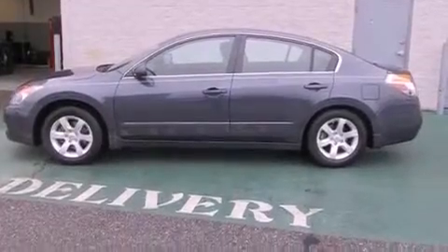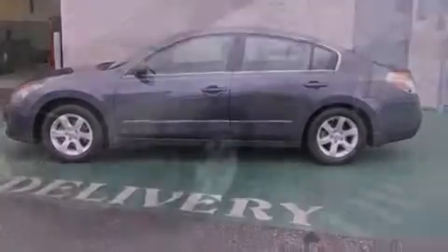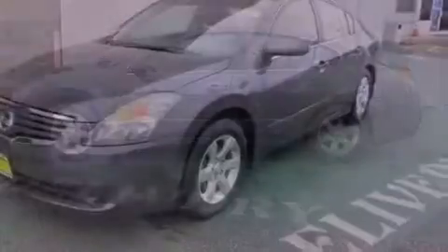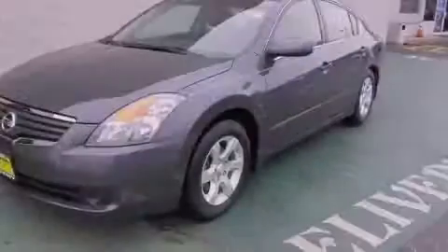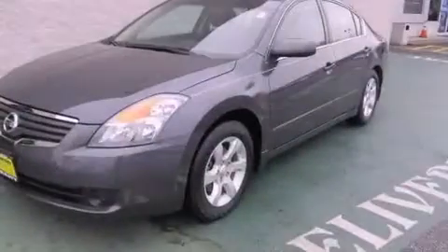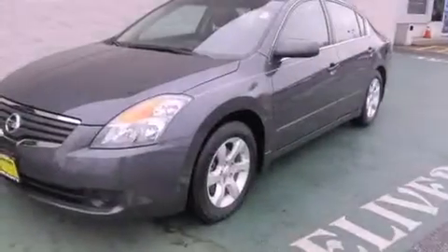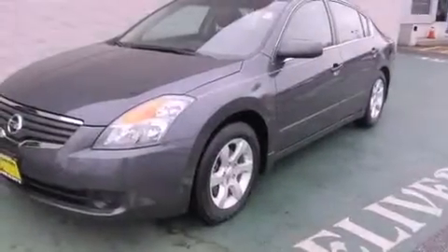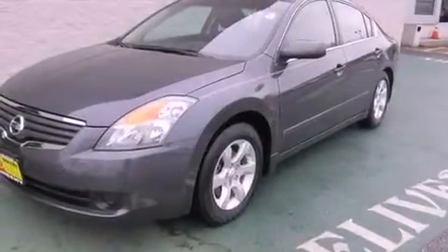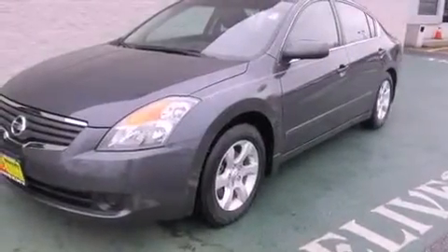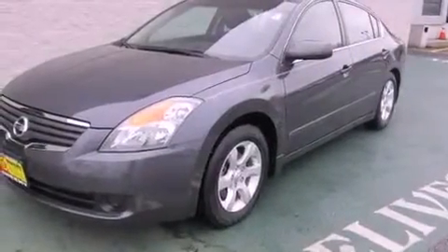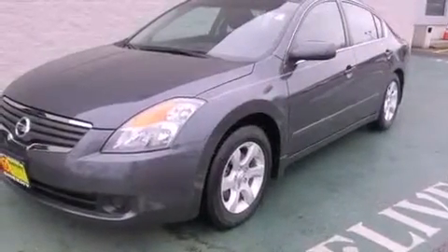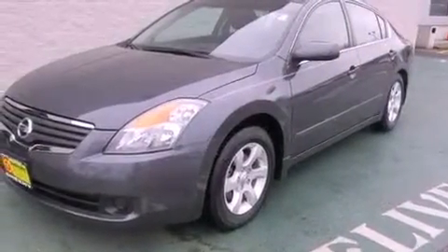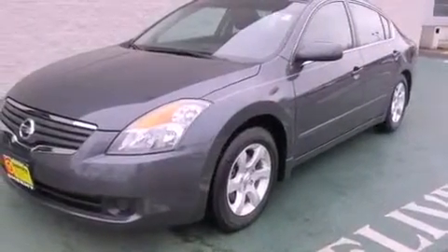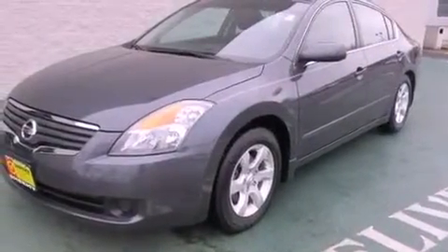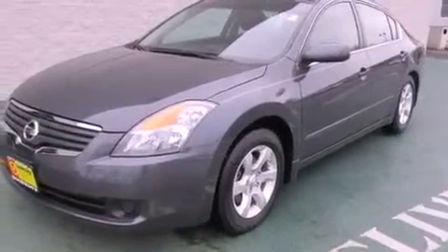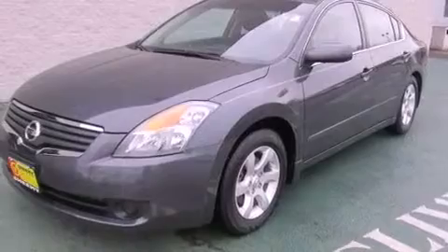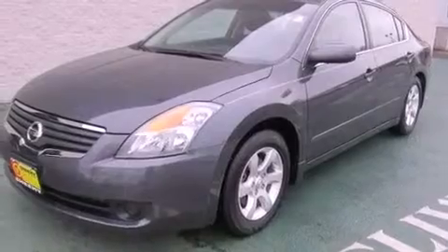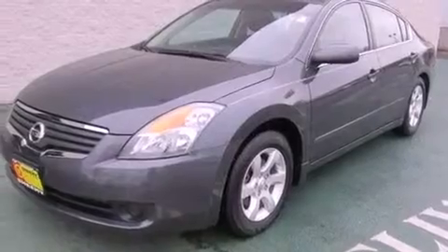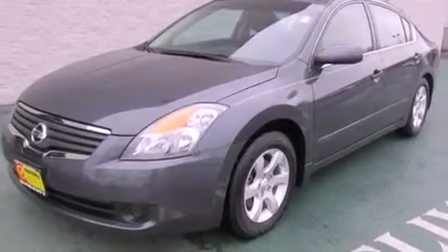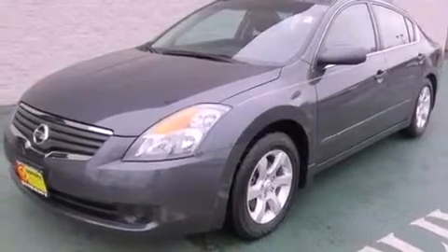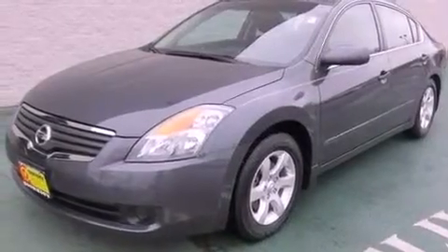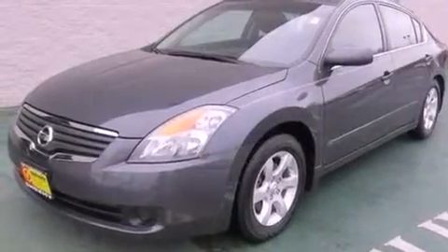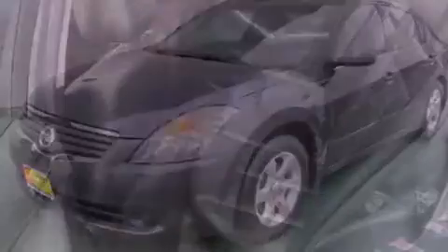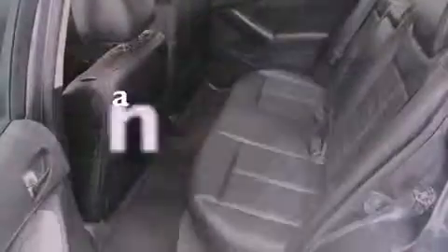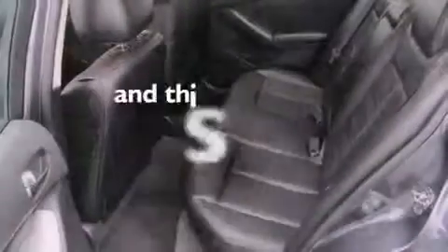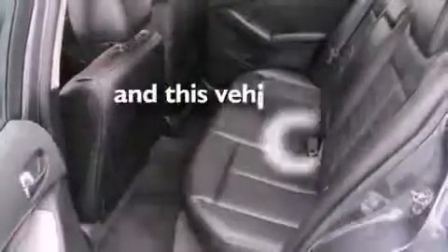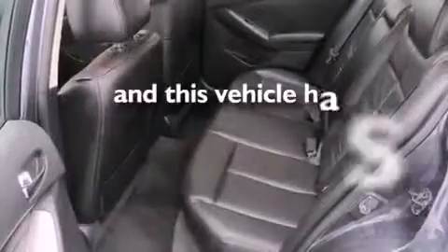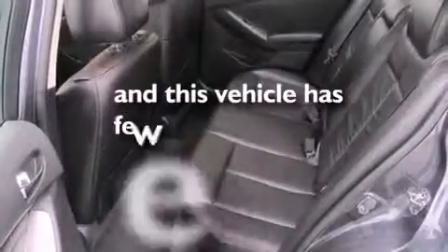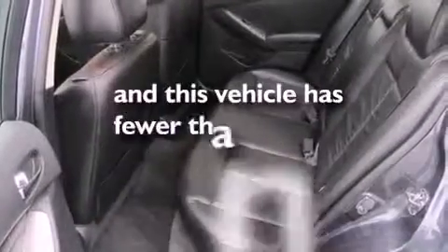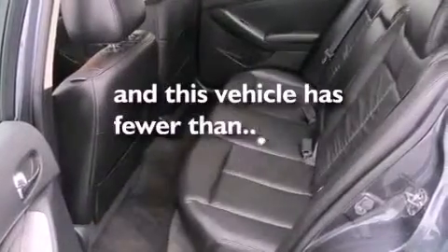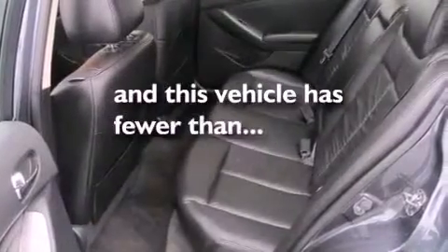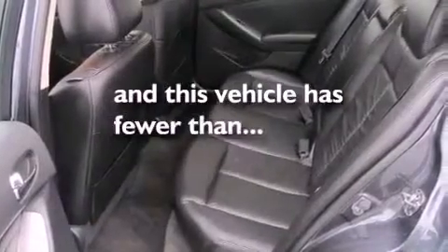Also included is a passenger side vanity mirror, a security system, an anti-lock braking system, a home link feature, and this vehicle has less than 30,000 miles.